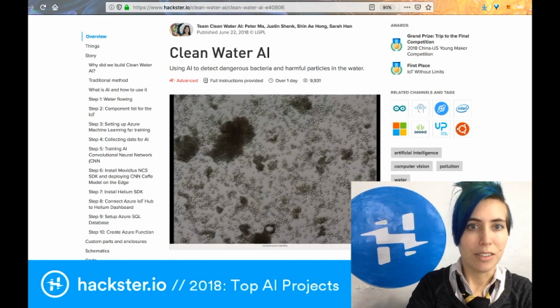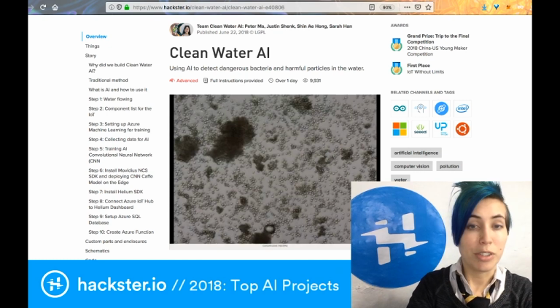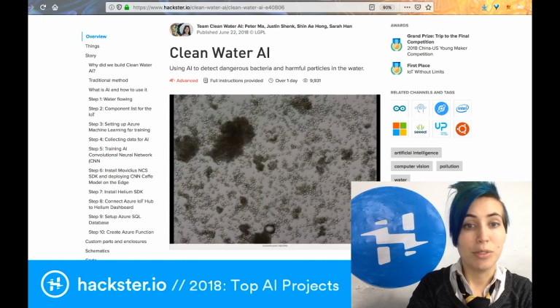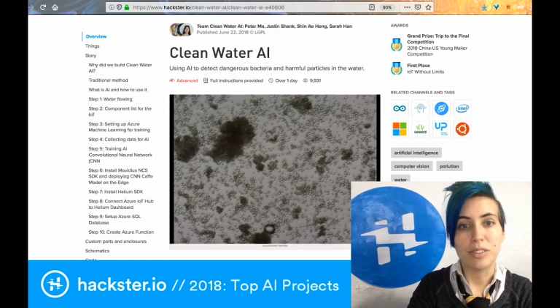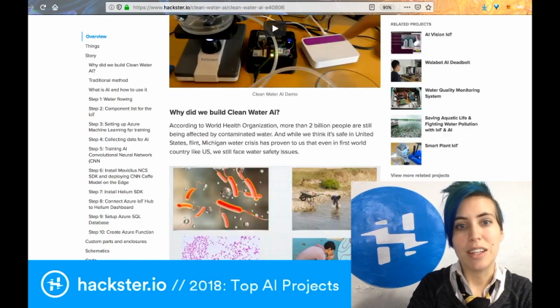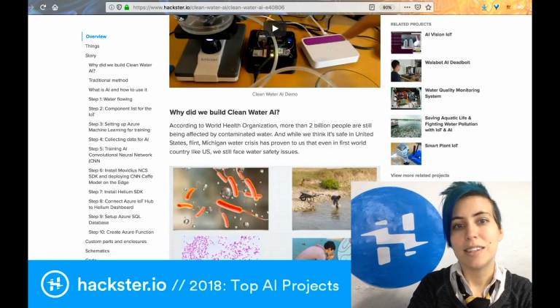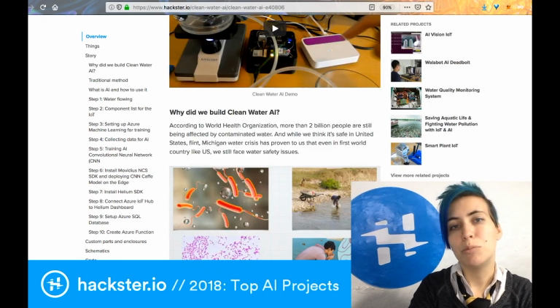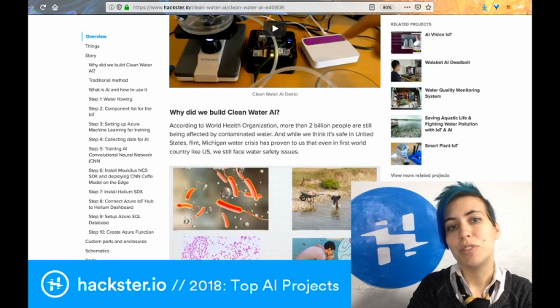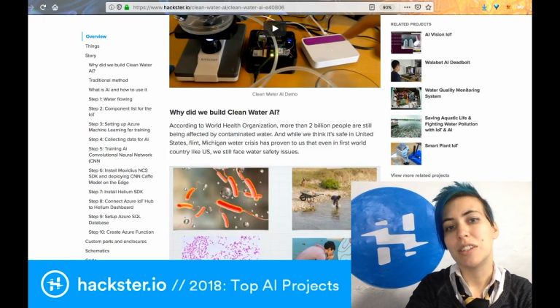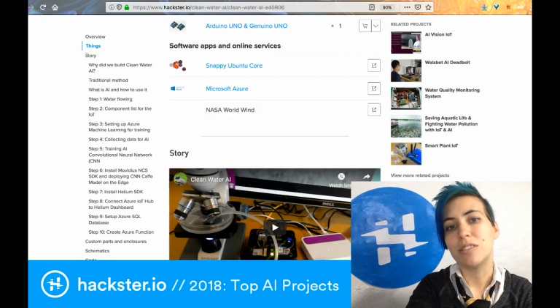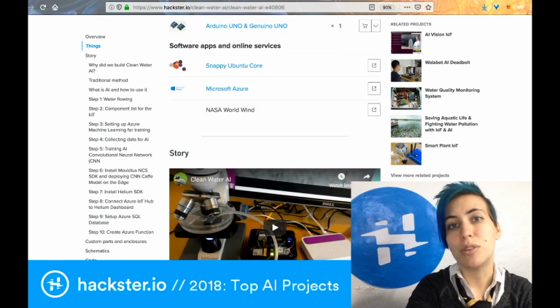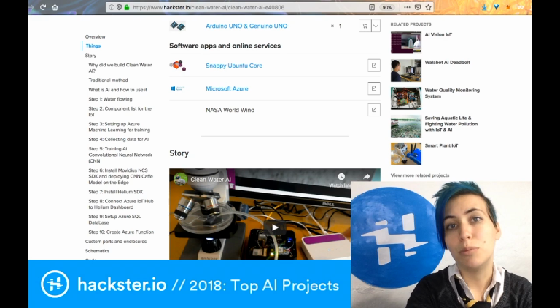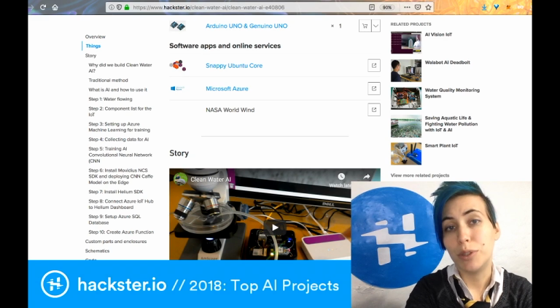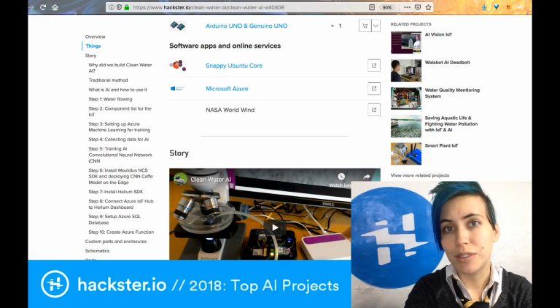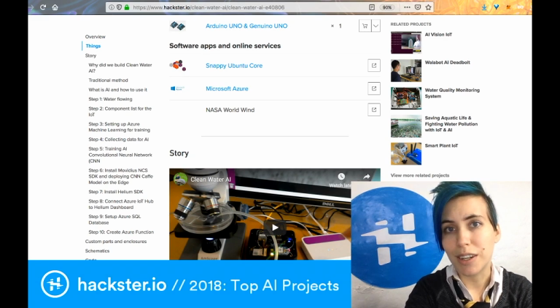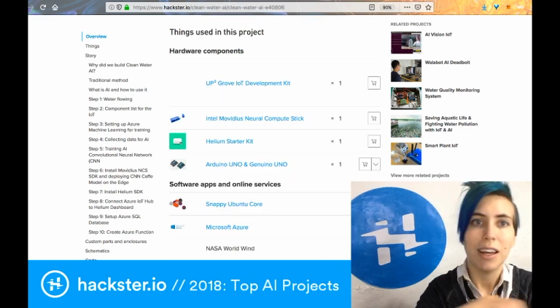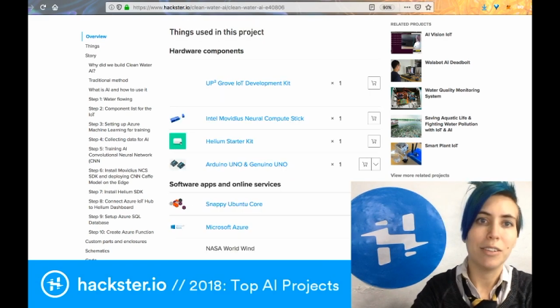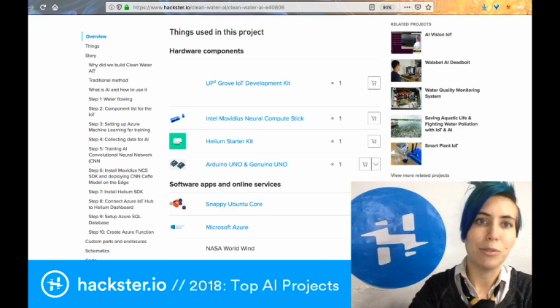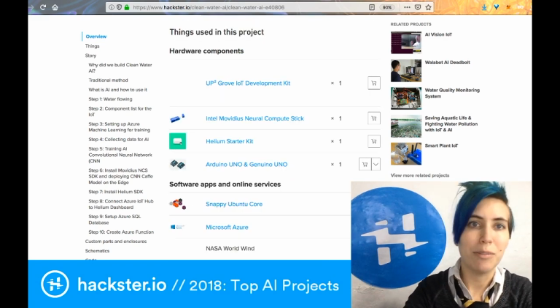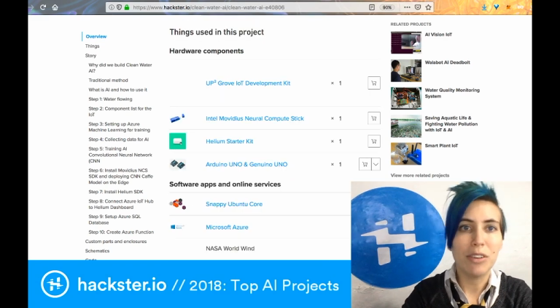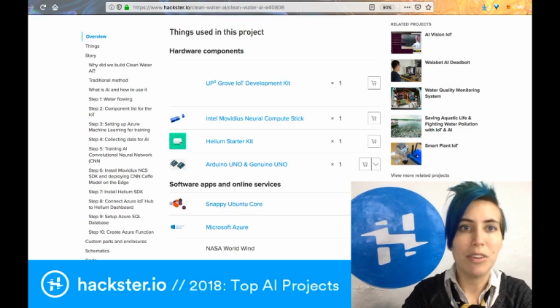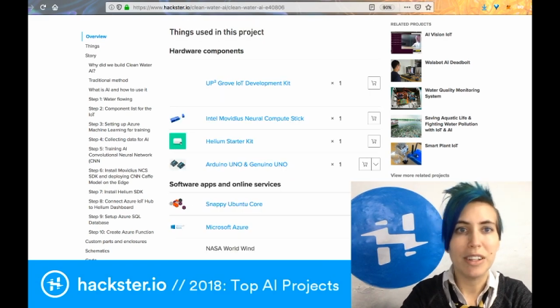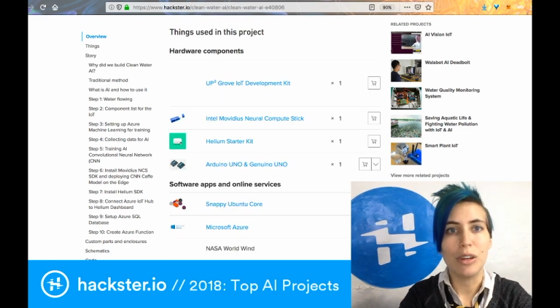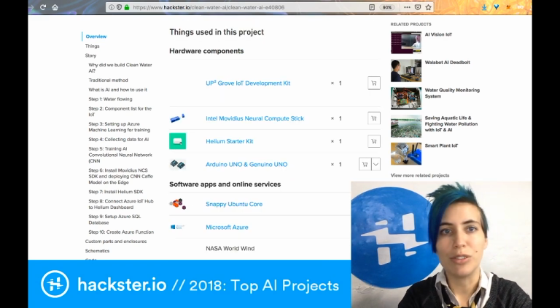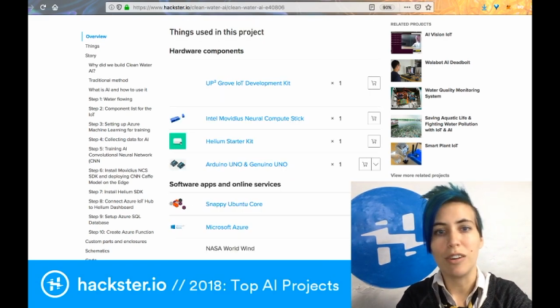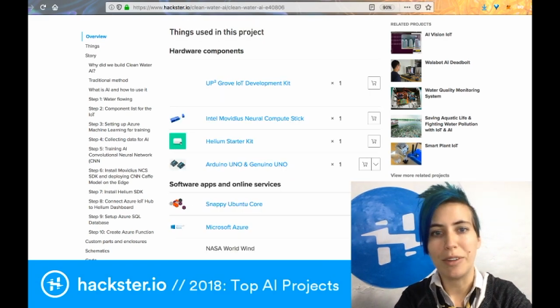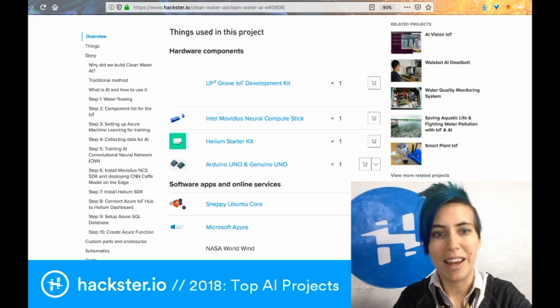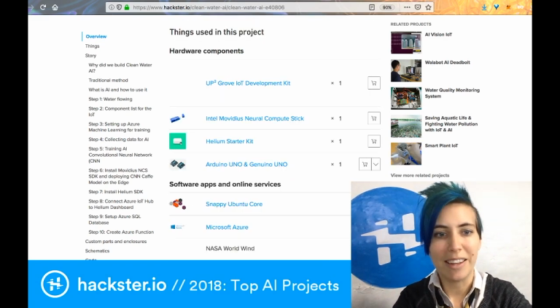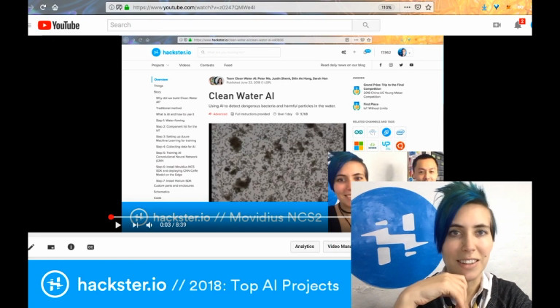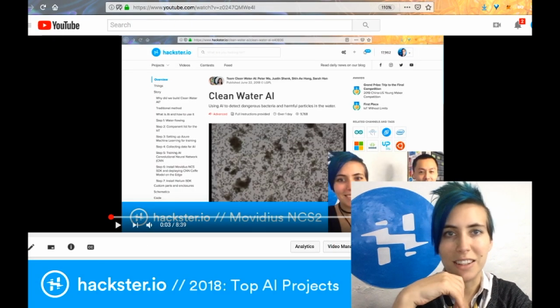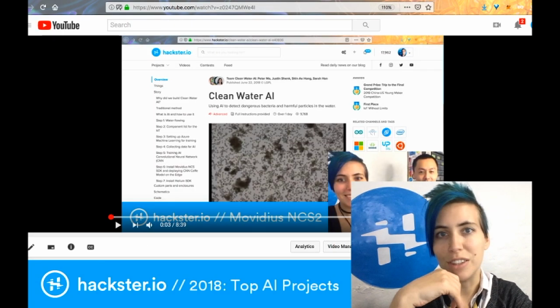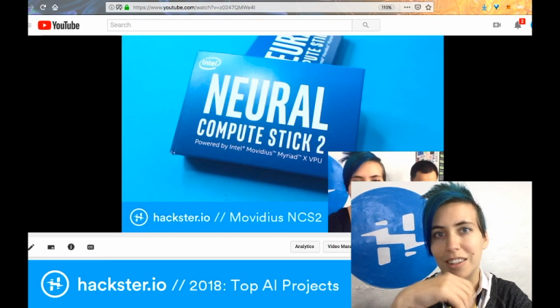If you have the system in place, you'd simply update people's software so they have a model of what this looks like and how an AI system can detect it, instantly ensuring clean water for everyone. This project uses the Intel Movidius Neural Compute Stick, and we had Peter in the studio to talk about that at the end of the year.